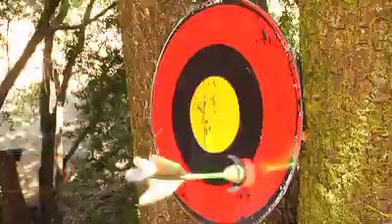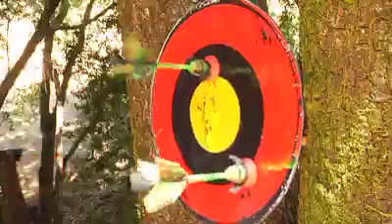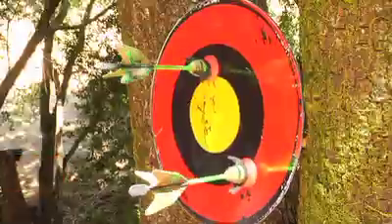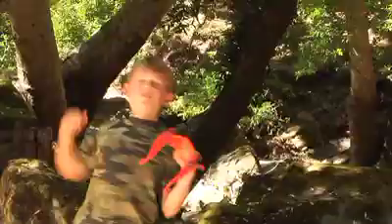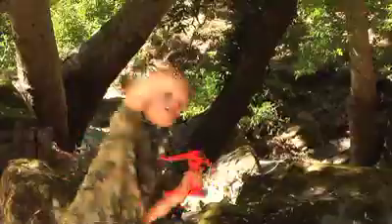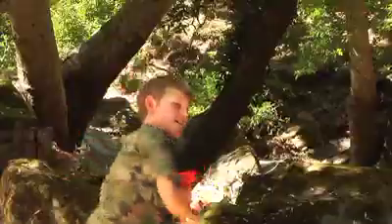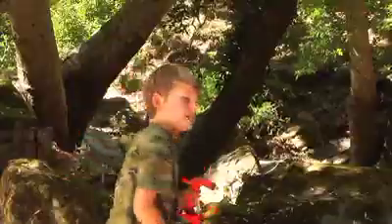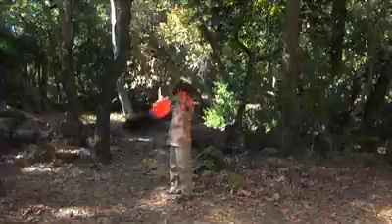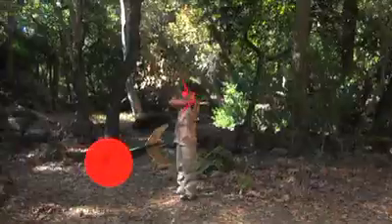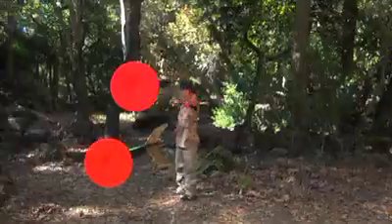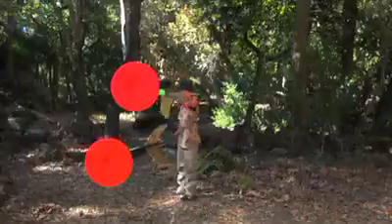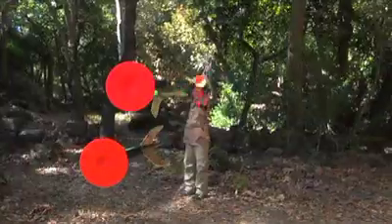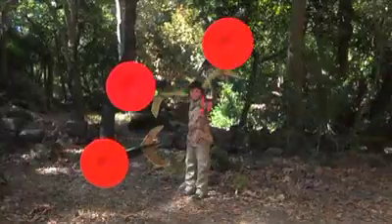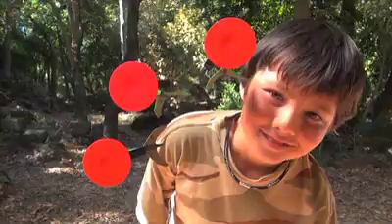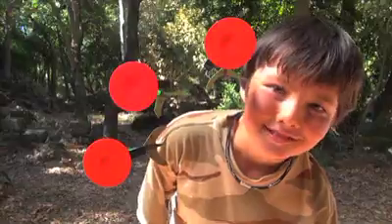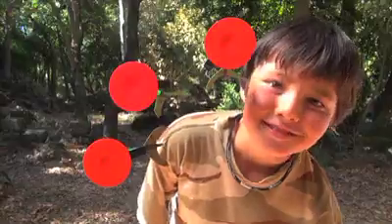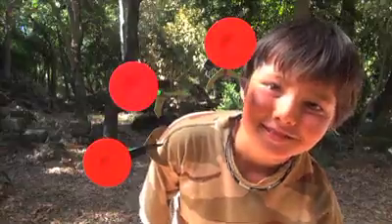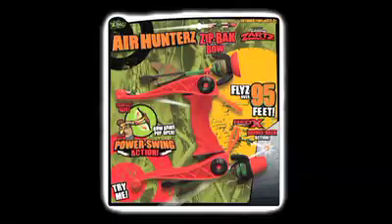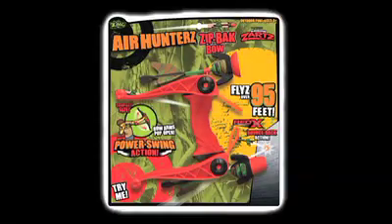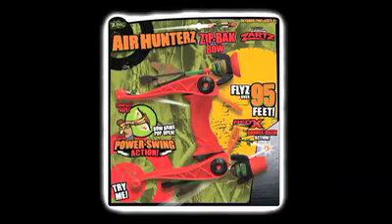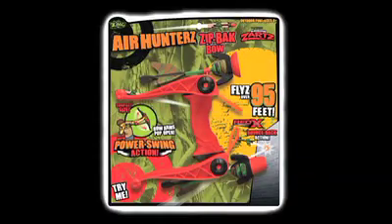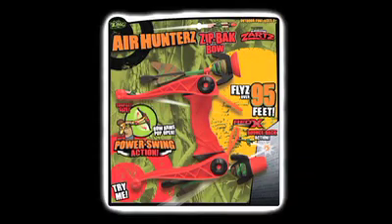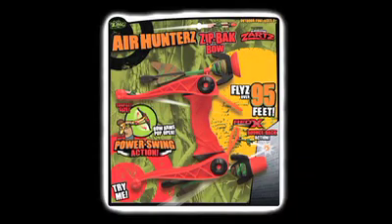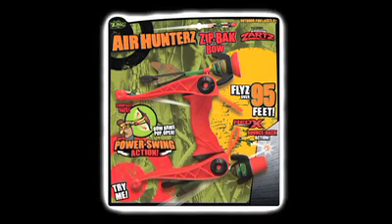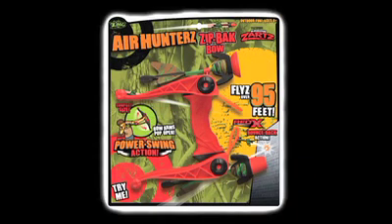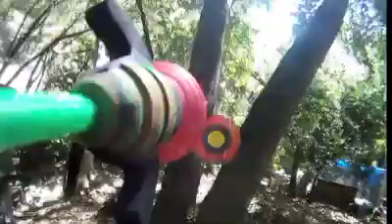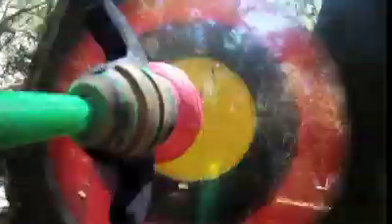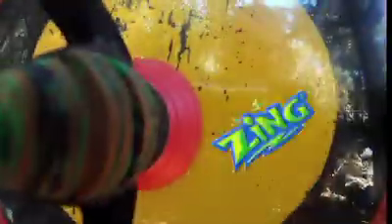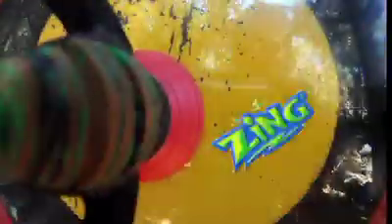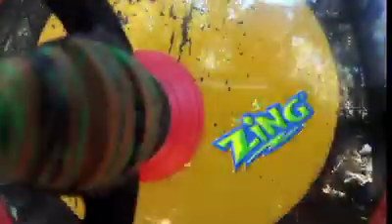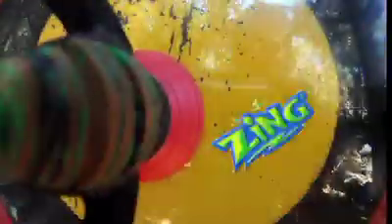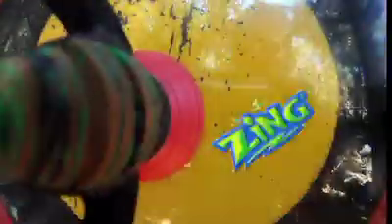Make your move. Hit your target with the Zip Back Big Action Bow. The Zip Back Bow. Zing Toys.